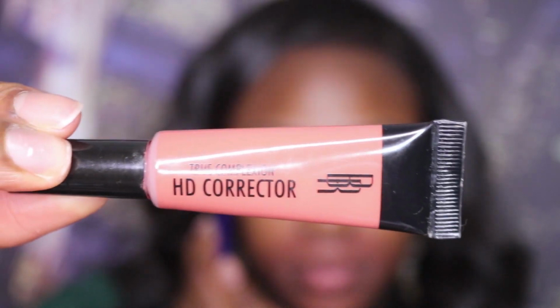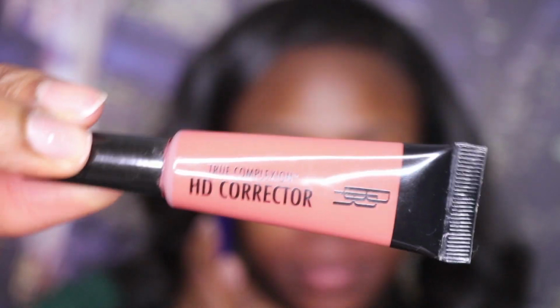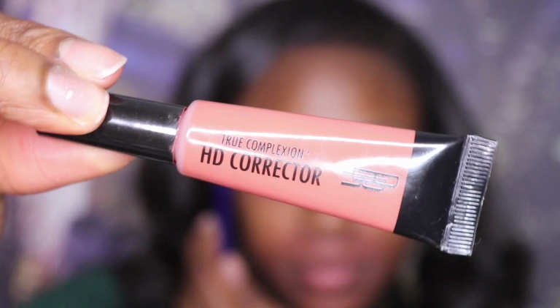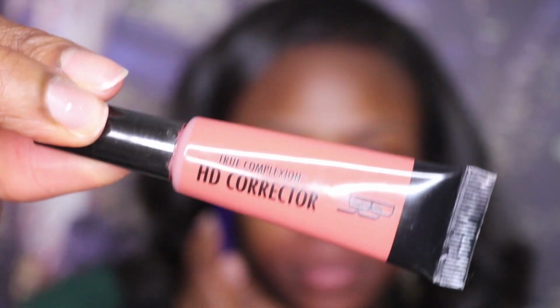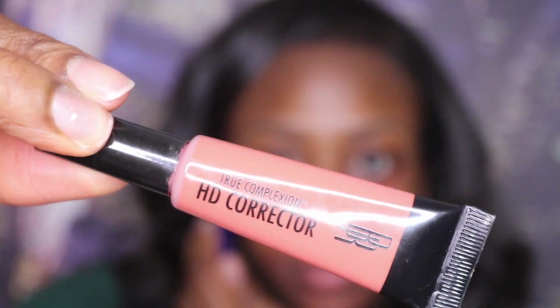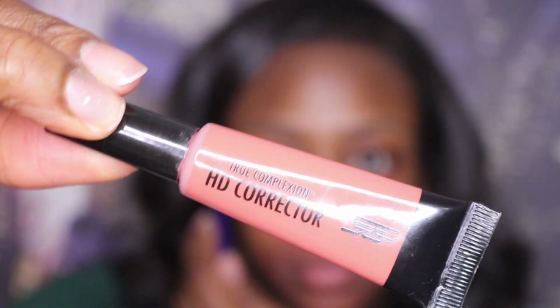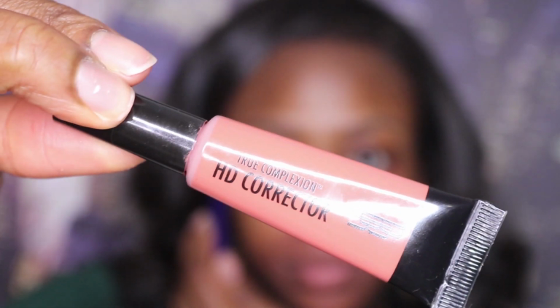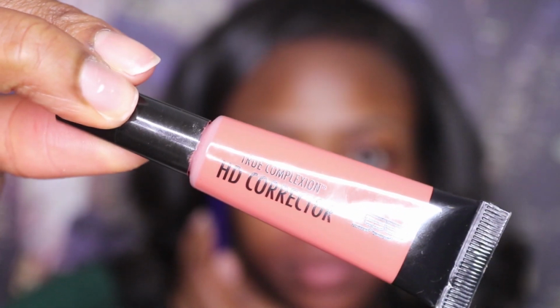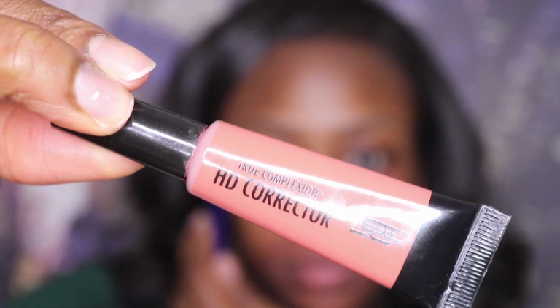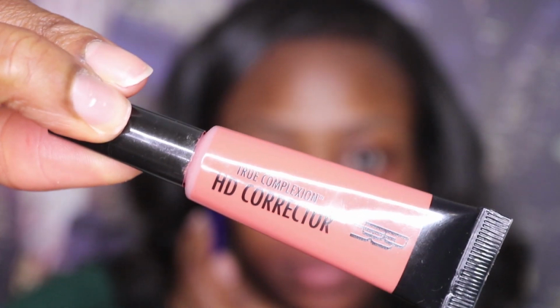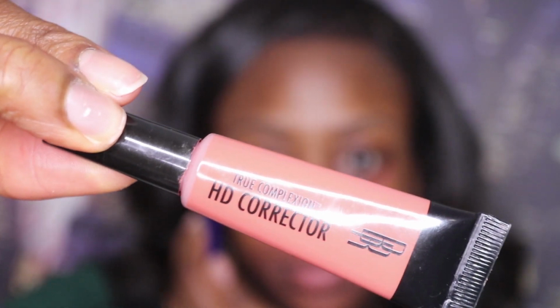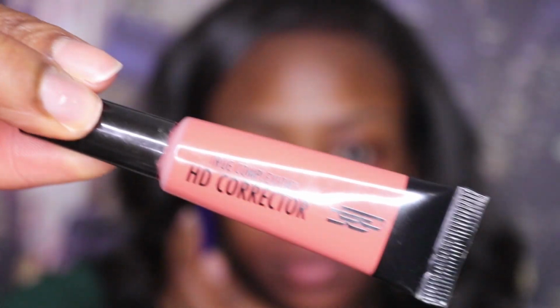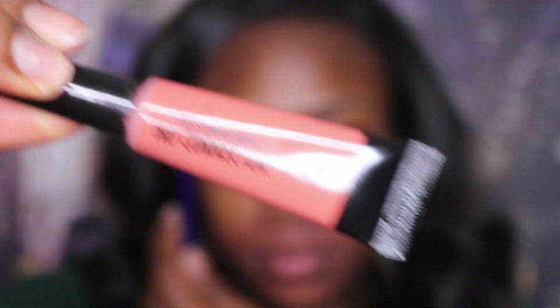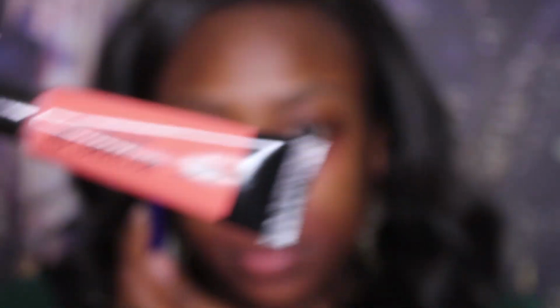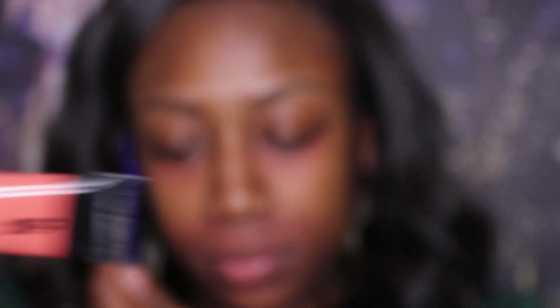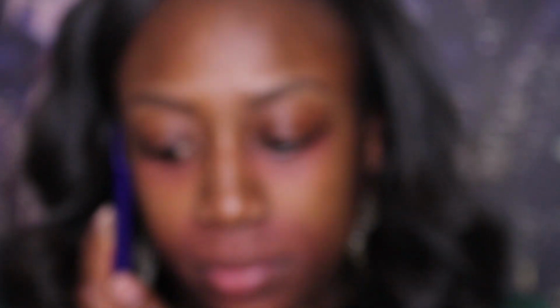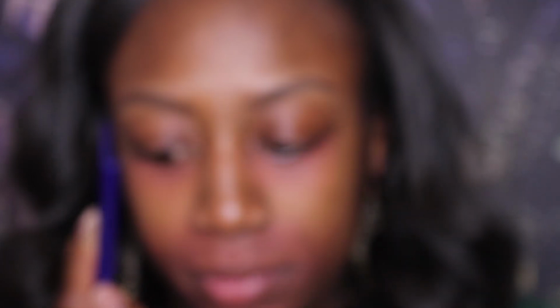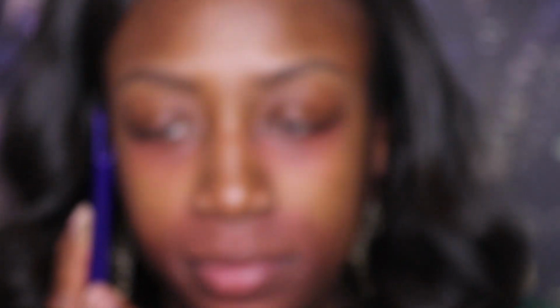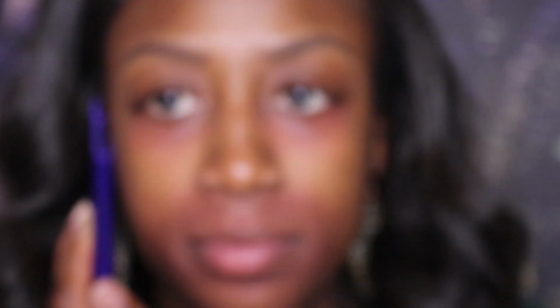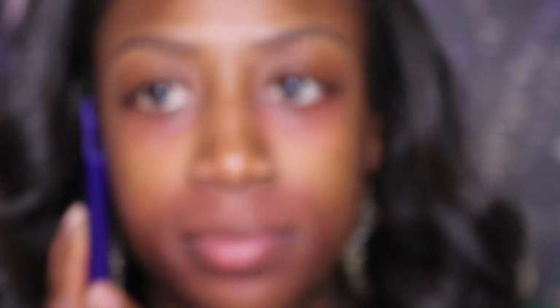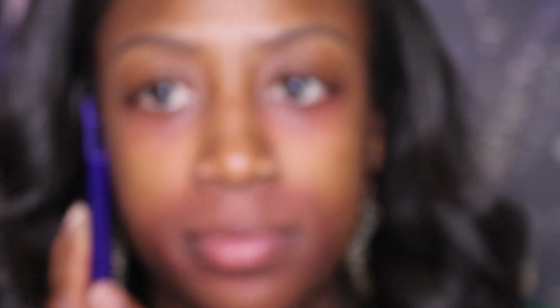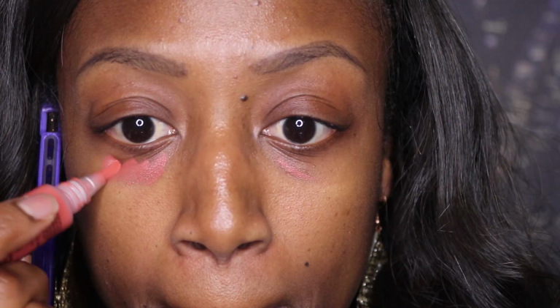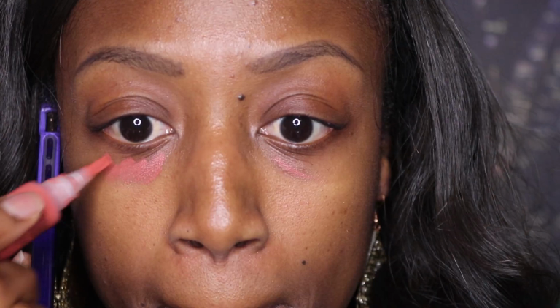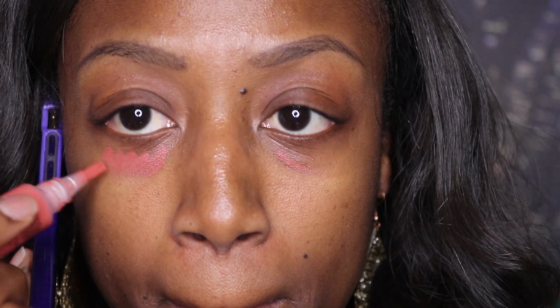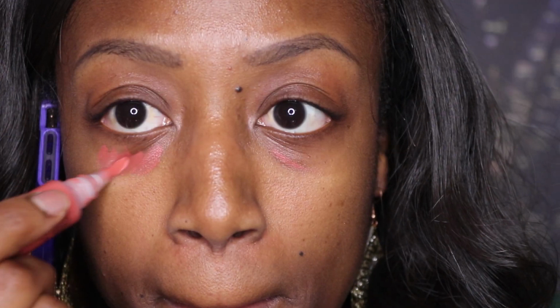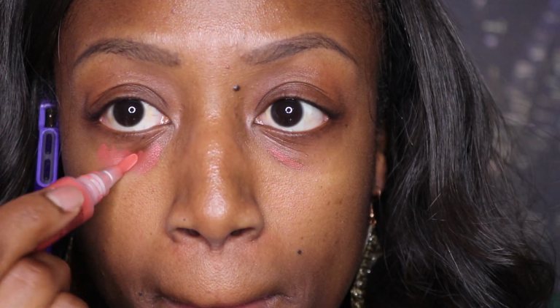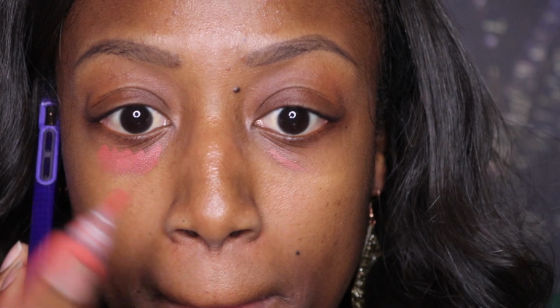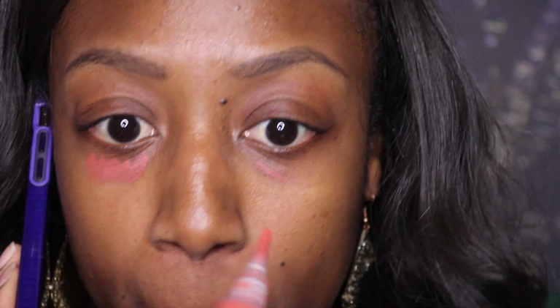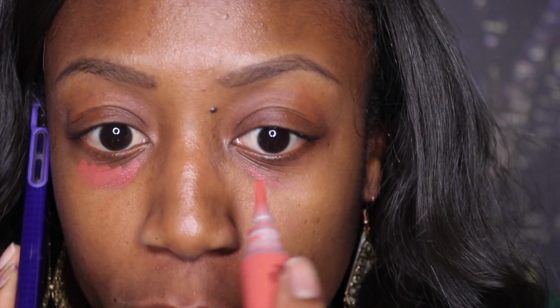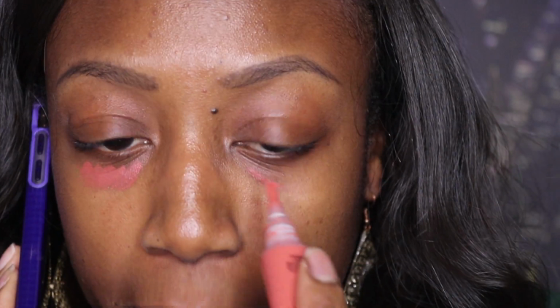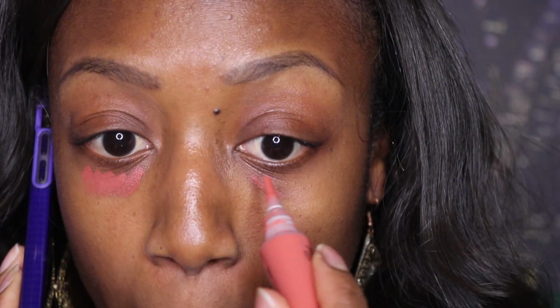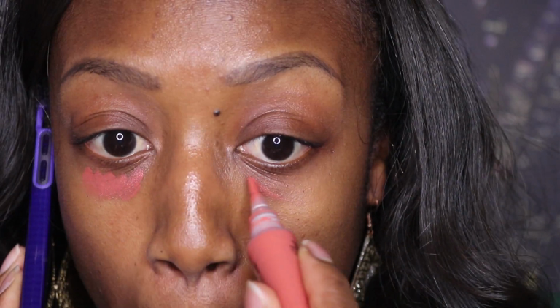Now having a darker skin tone, I find the reddish corrector works best for me. It really covers up those dark circles.